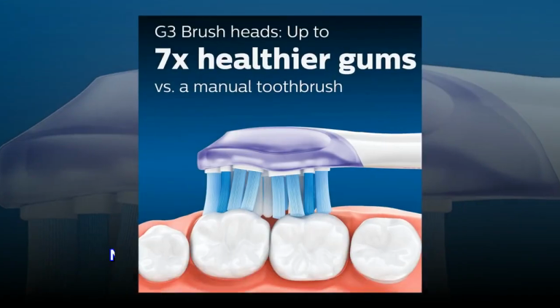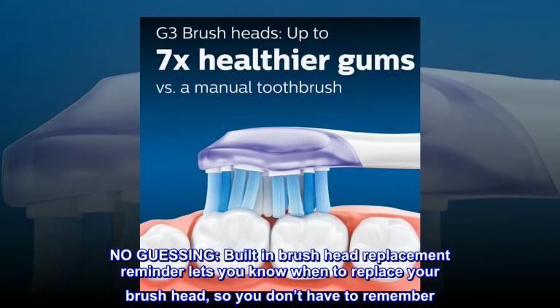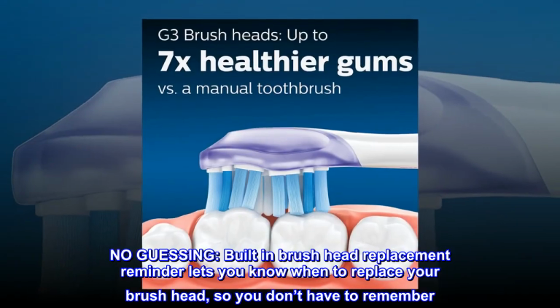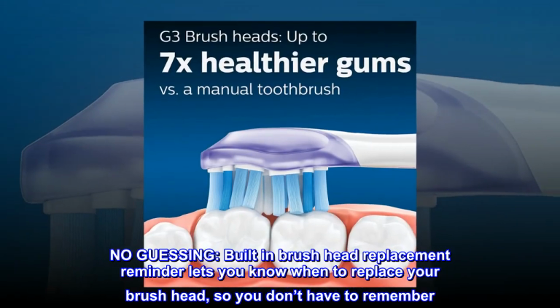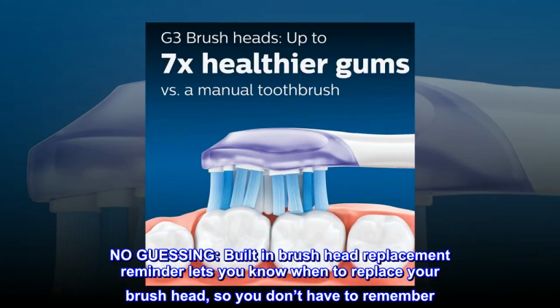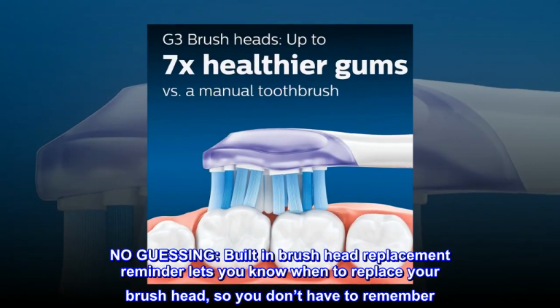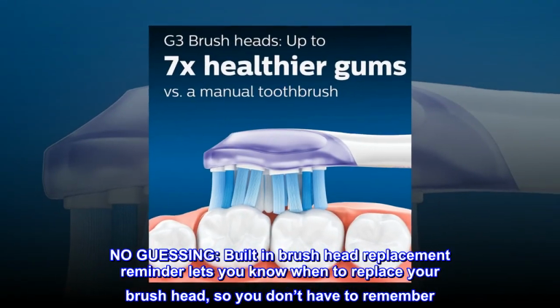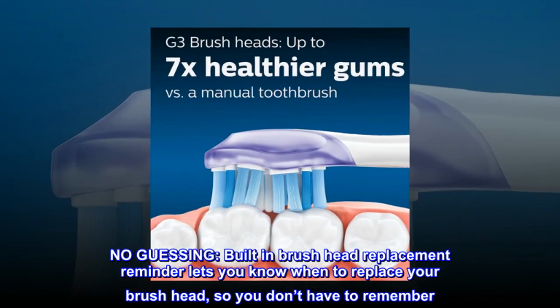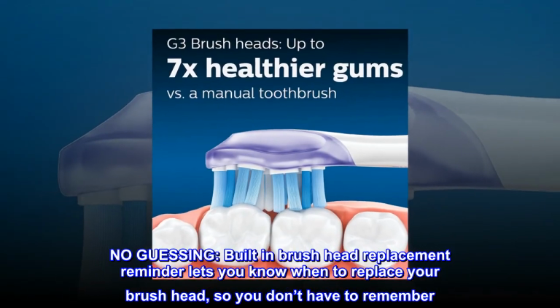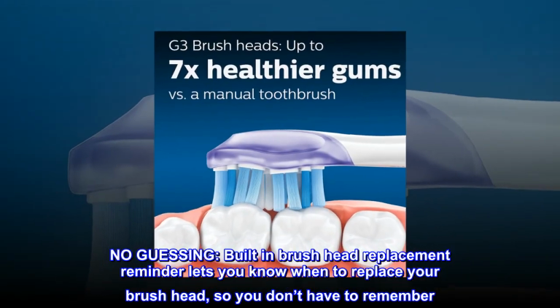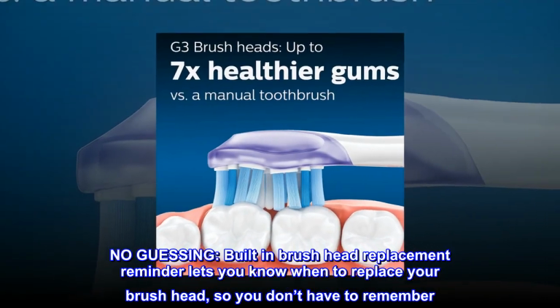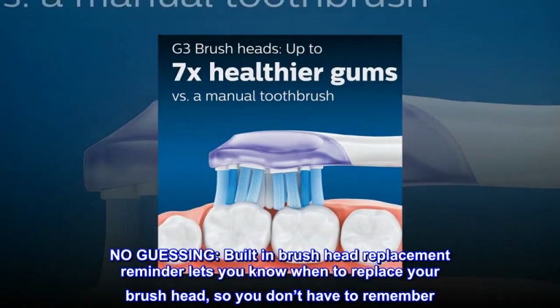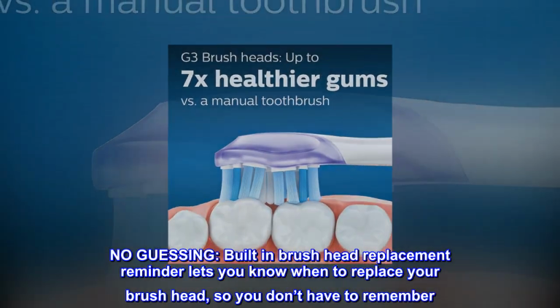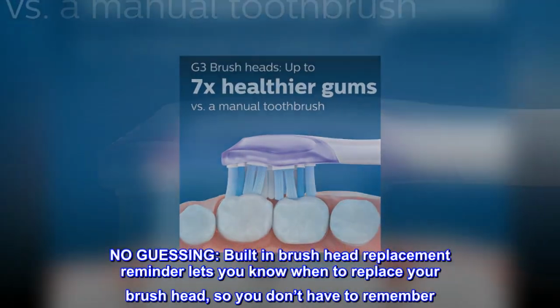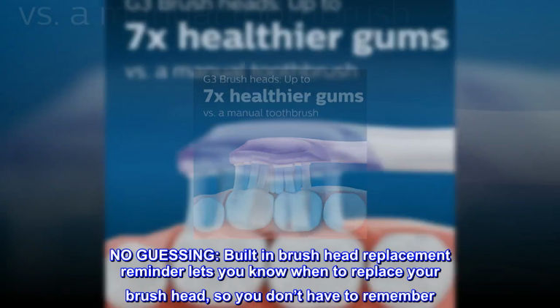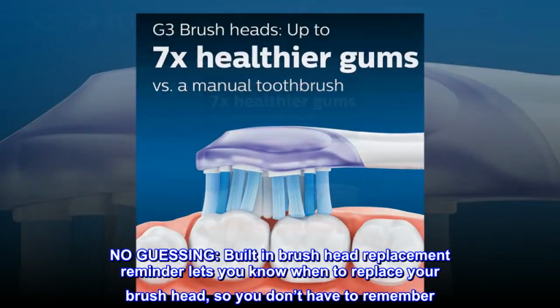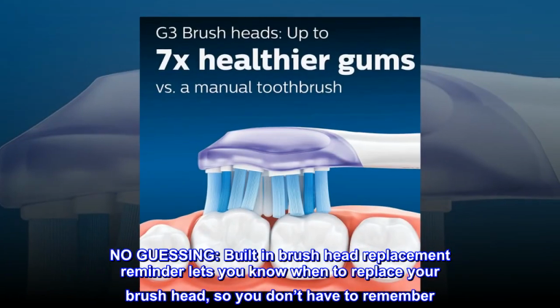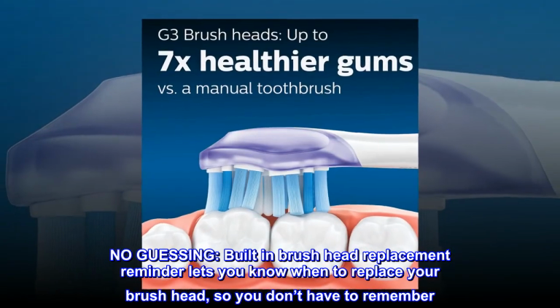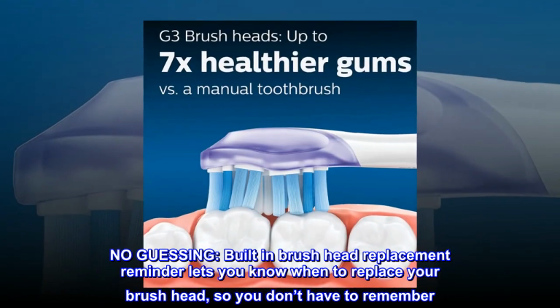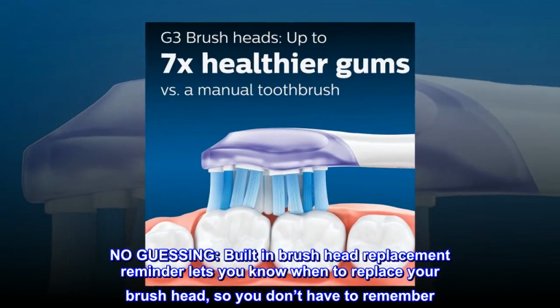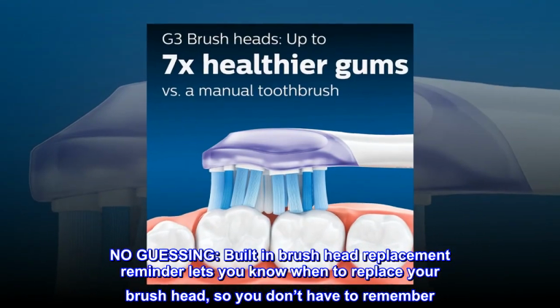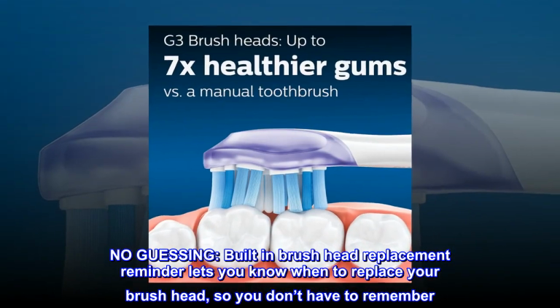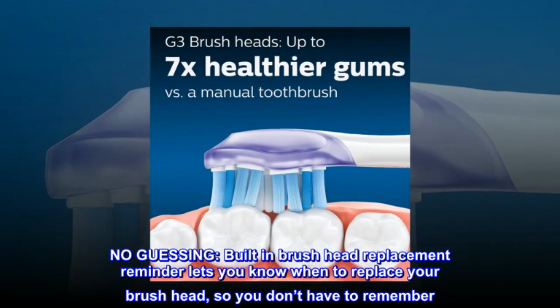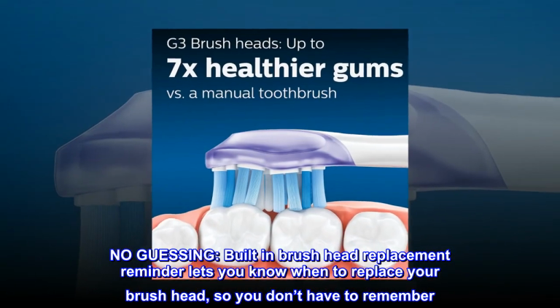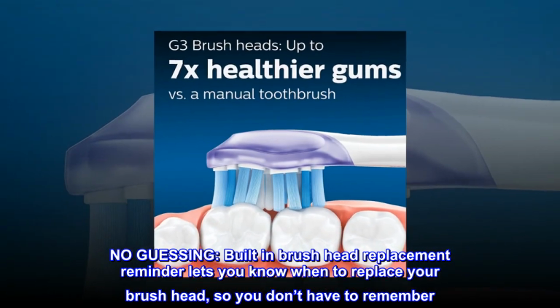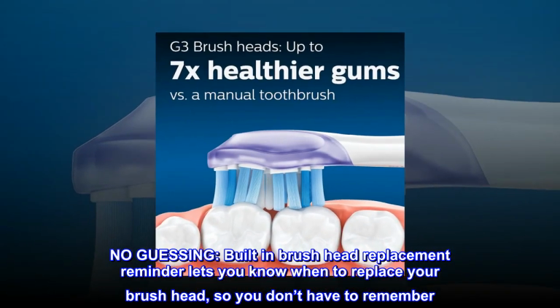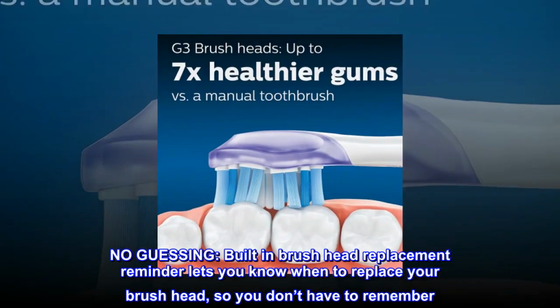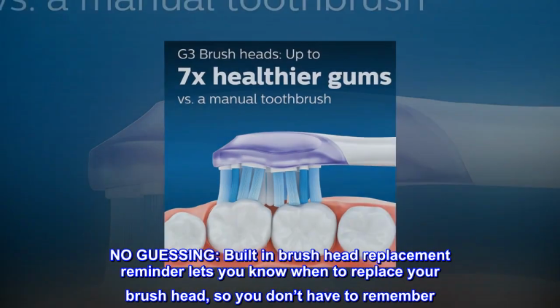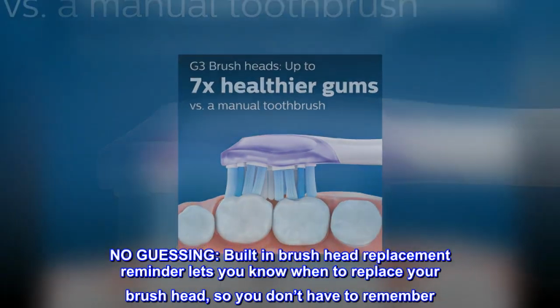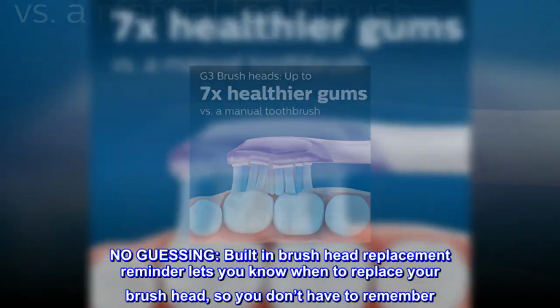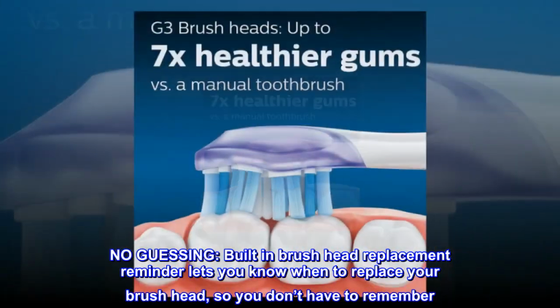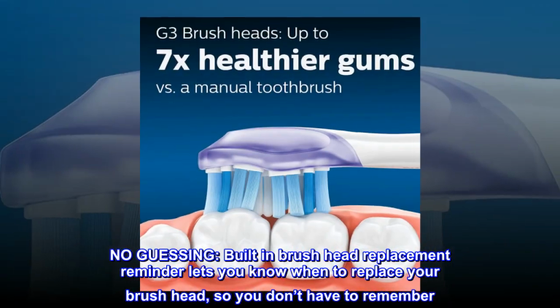No Guessing. The built-in Brush Head Replacement Reminder lets you know when to replace your brush head, so you don't have to remember.